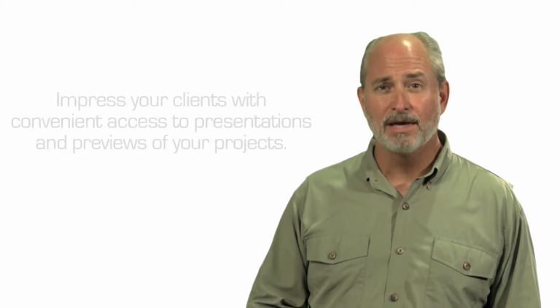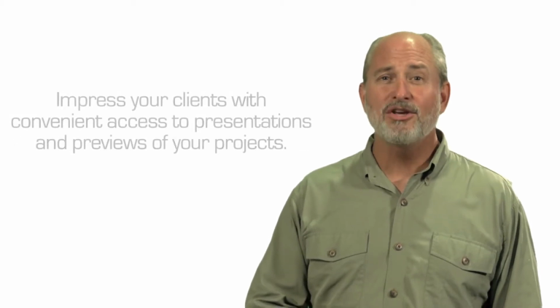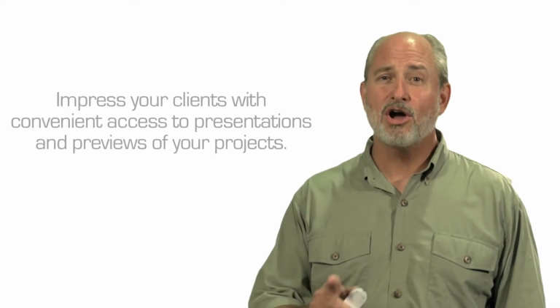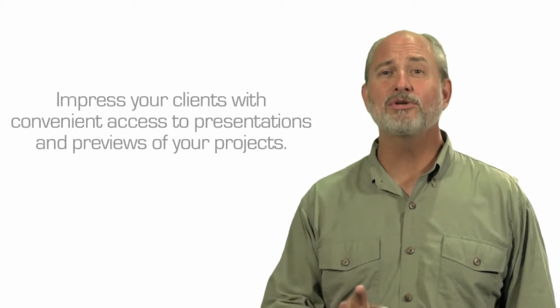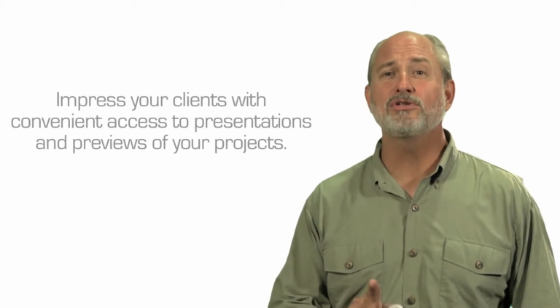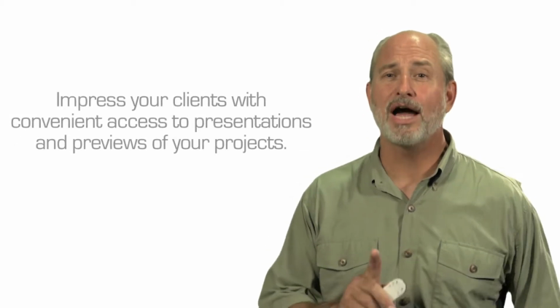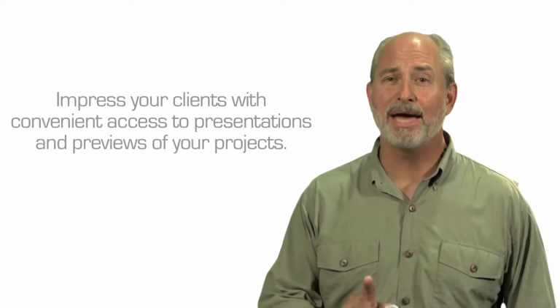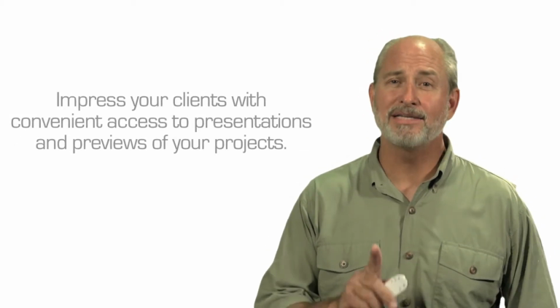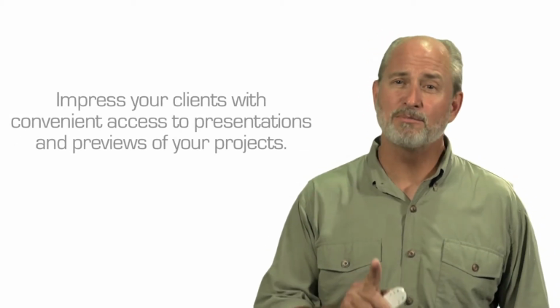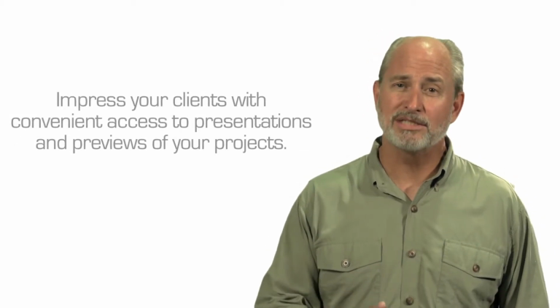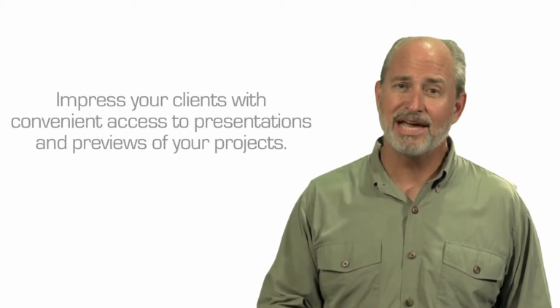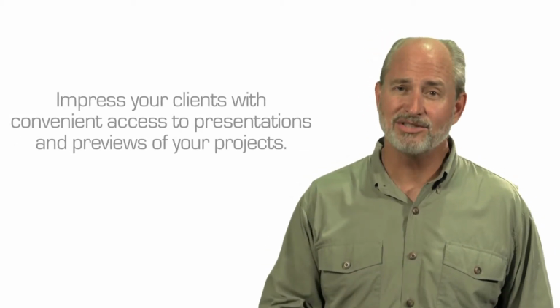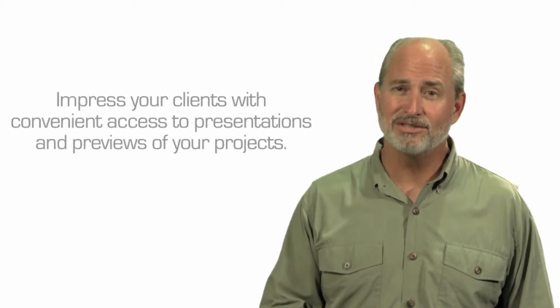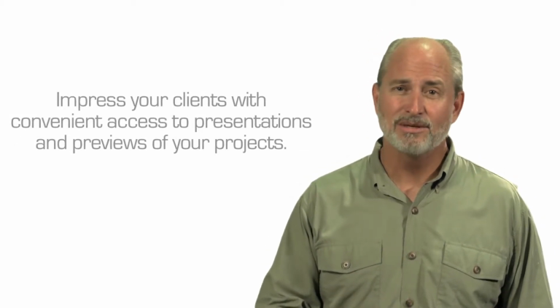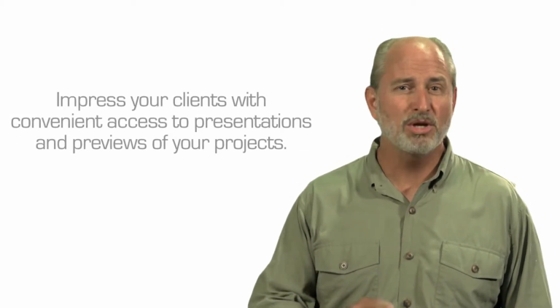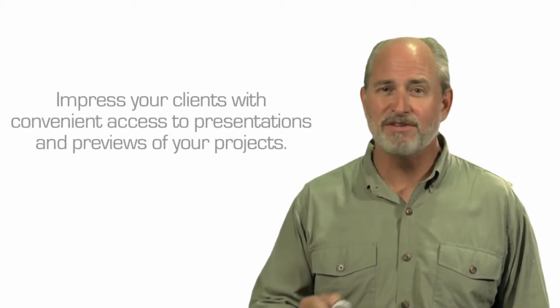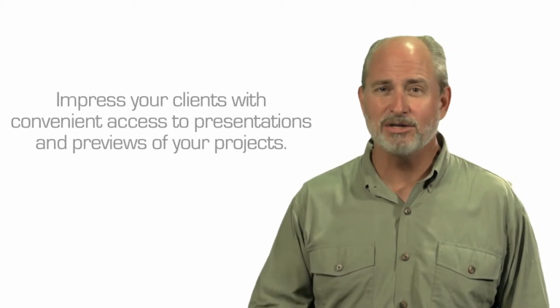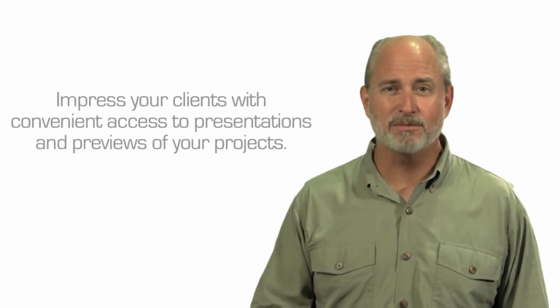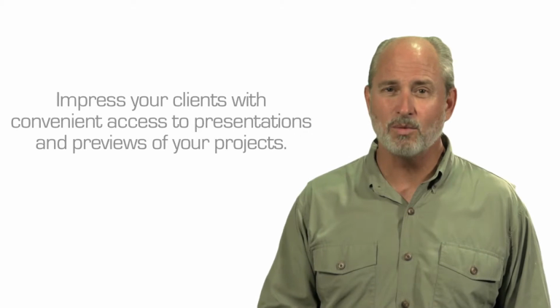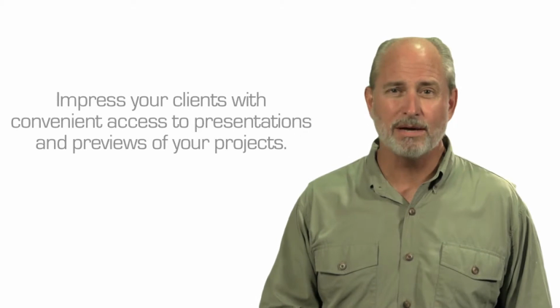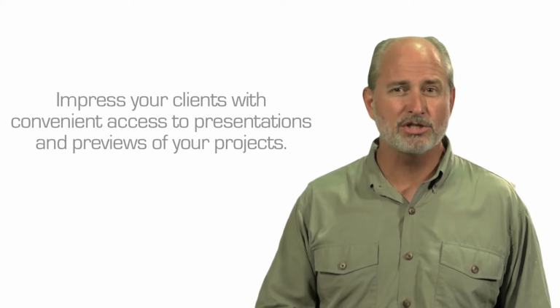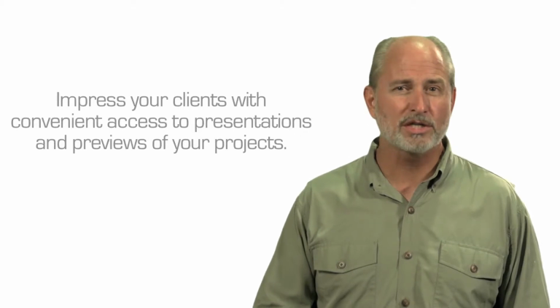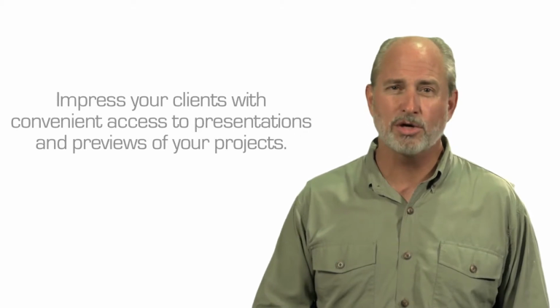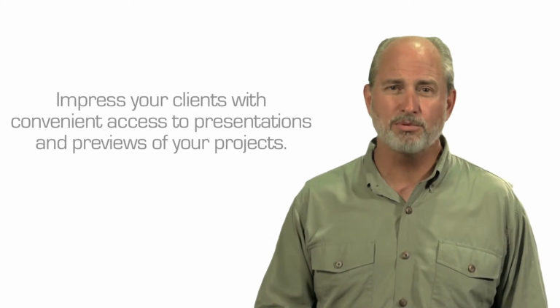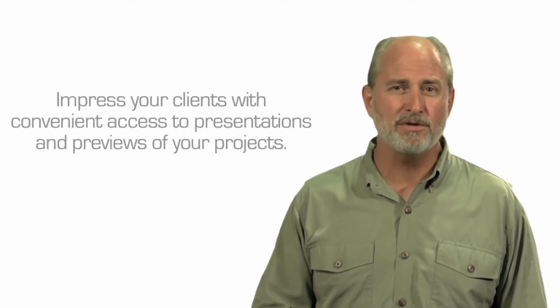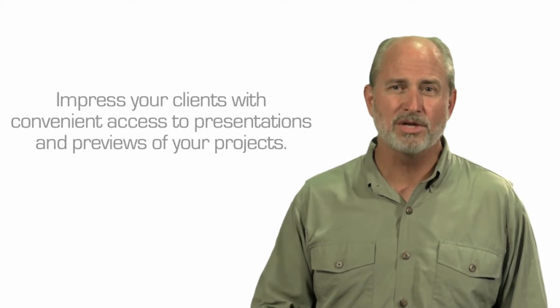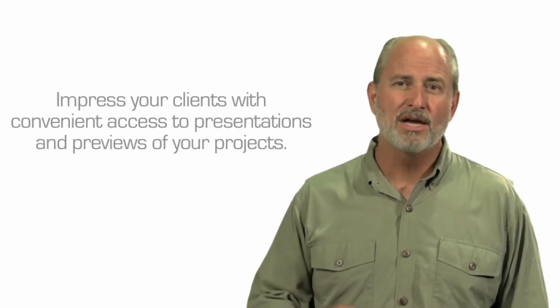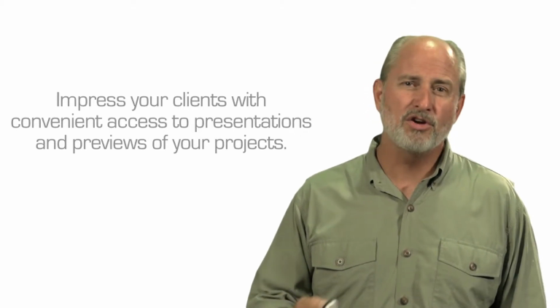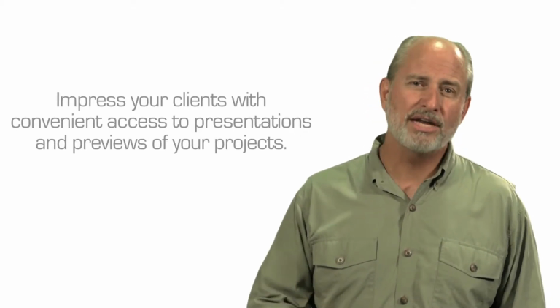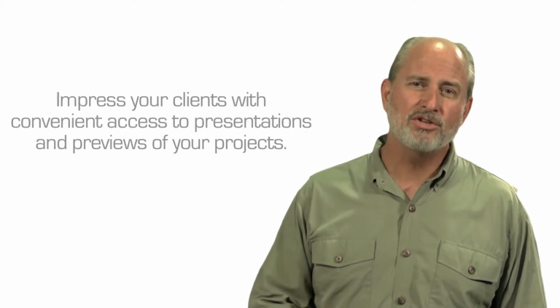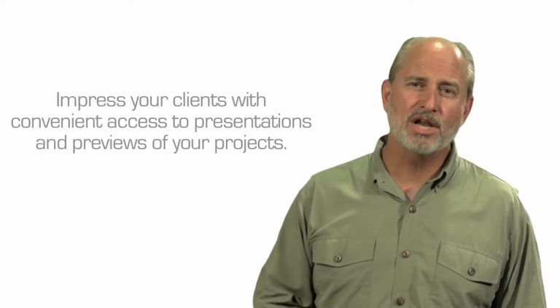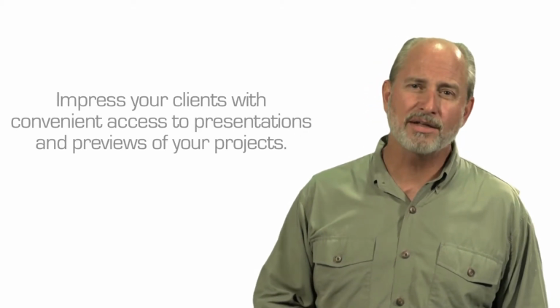You can also use your iPad to give presentations, pull up videos from the web, or show exported previews of your edits to your clients.